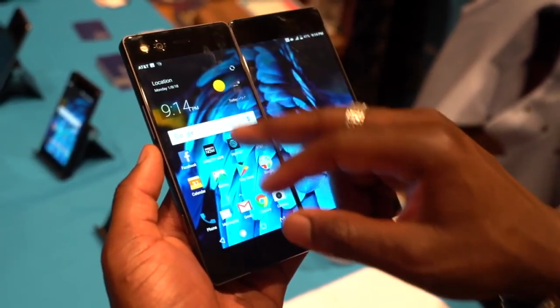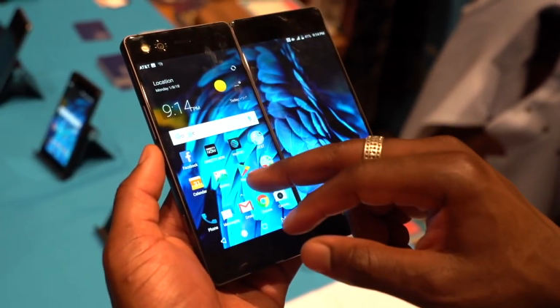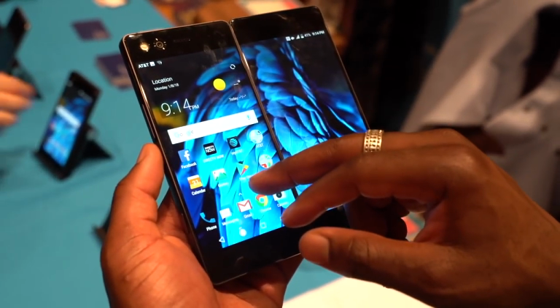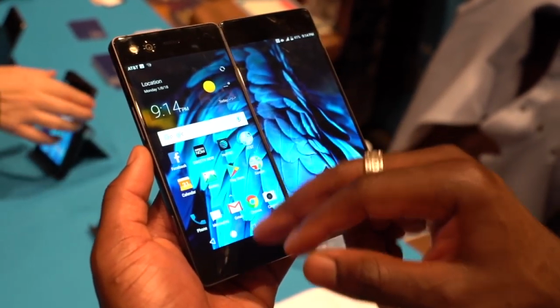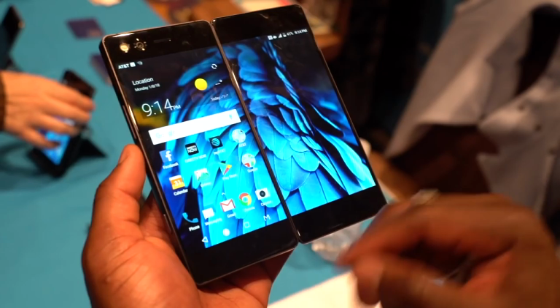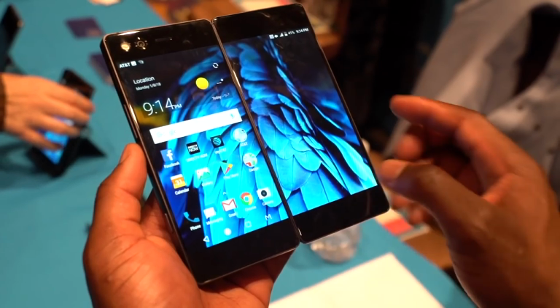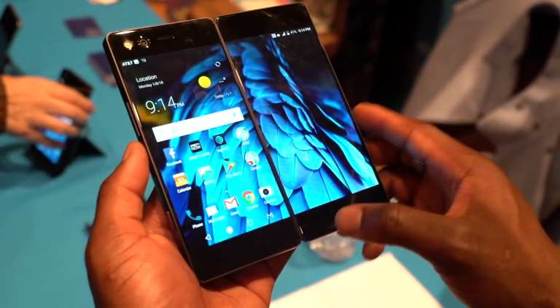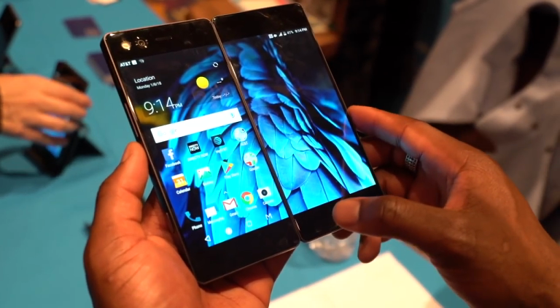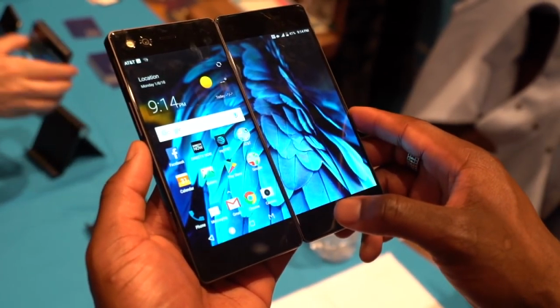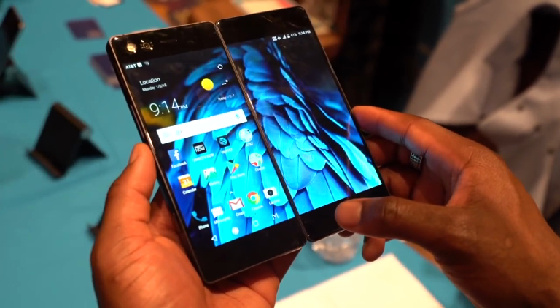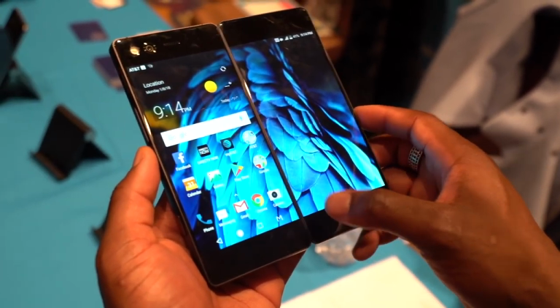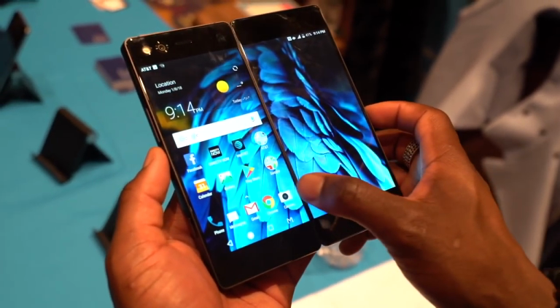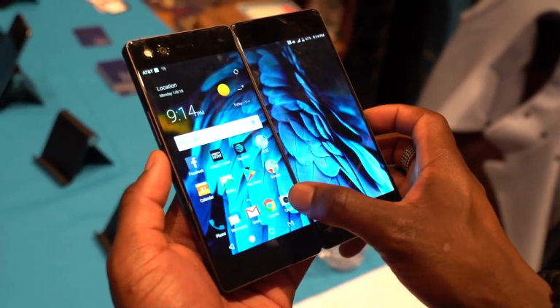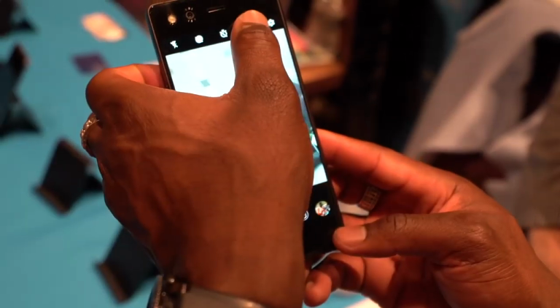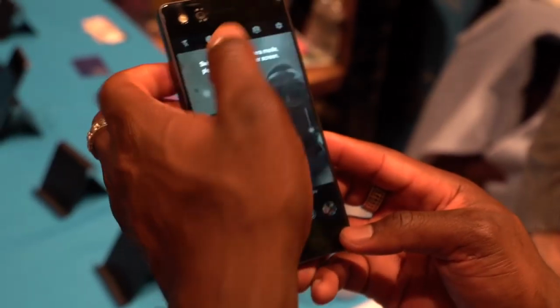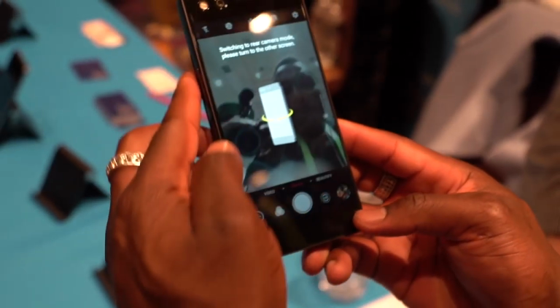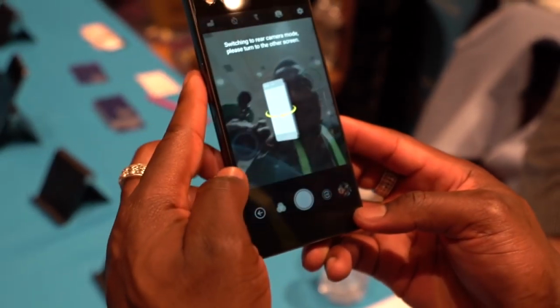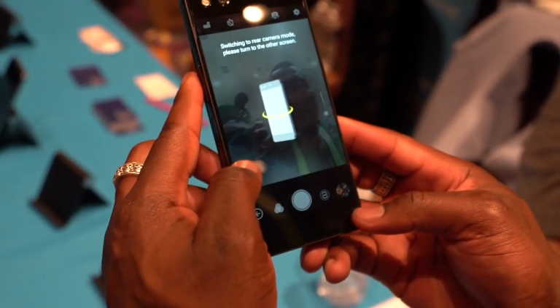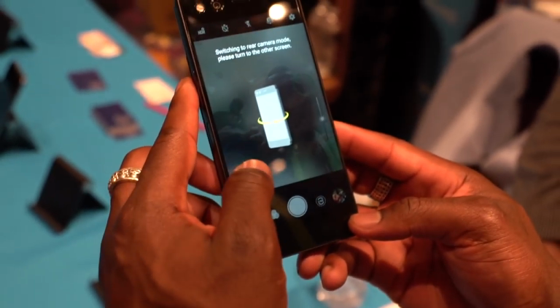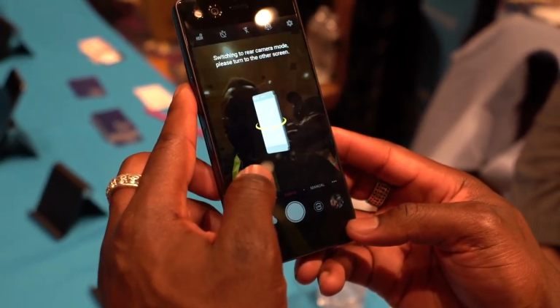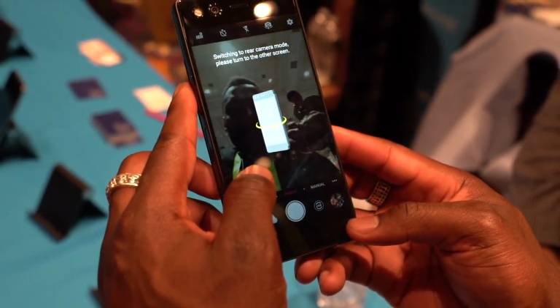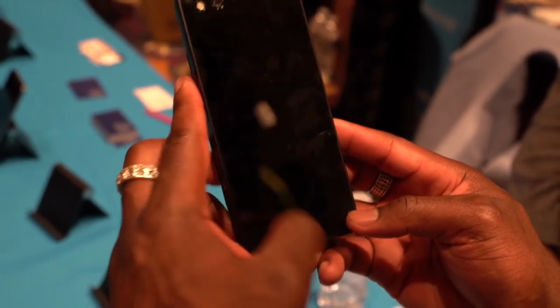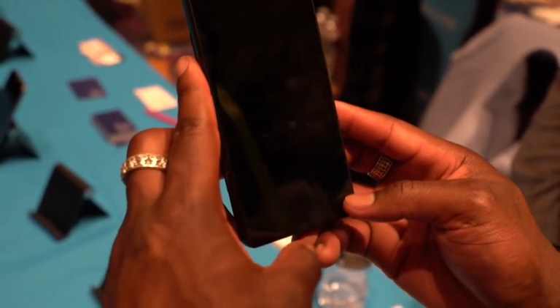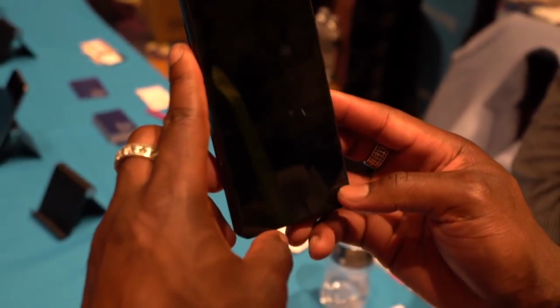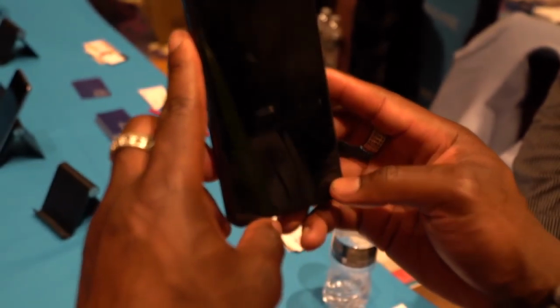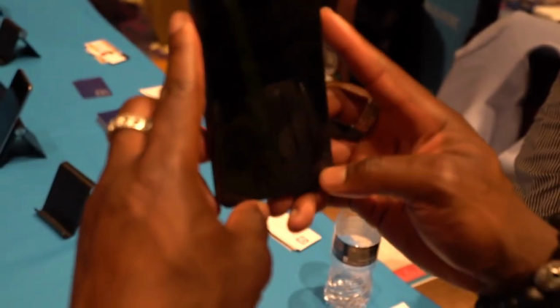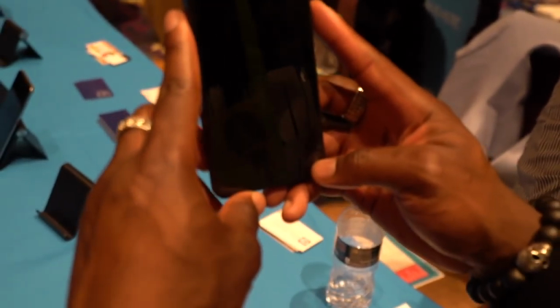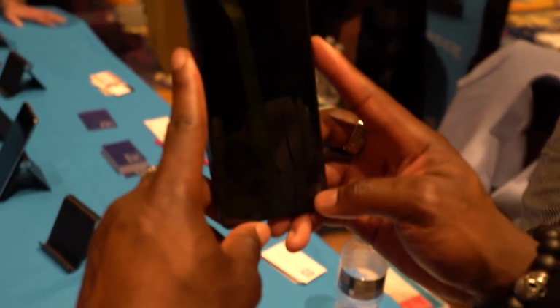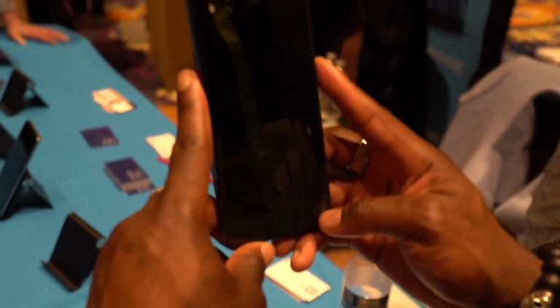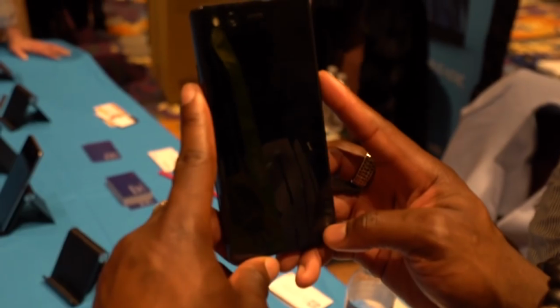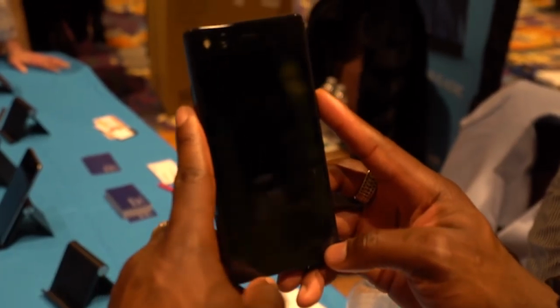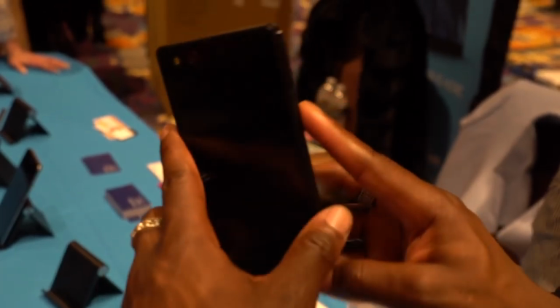Of course you also get the traditional mode, which when you fold it over just gives you a standard 5.2-inch device with a camera as well.